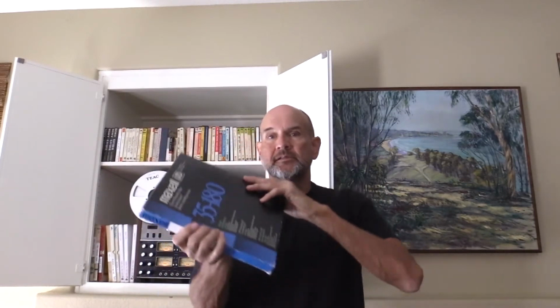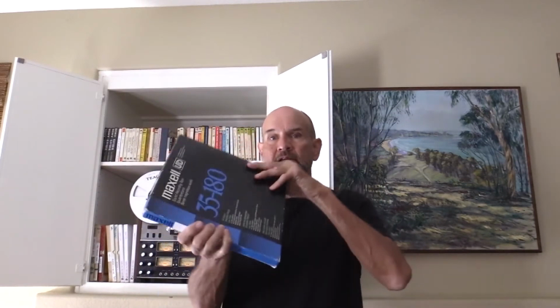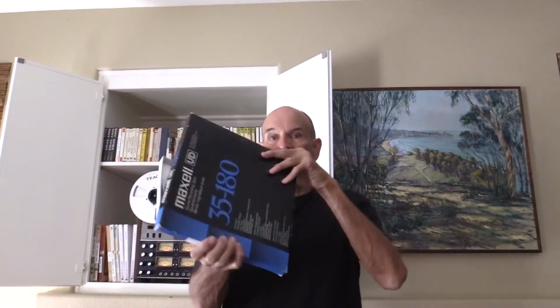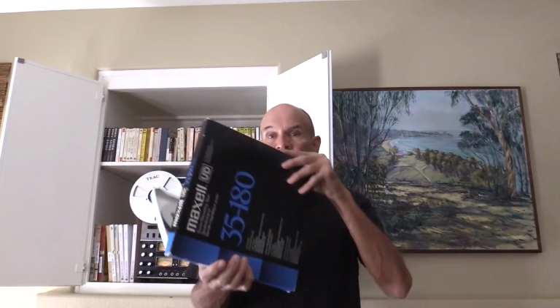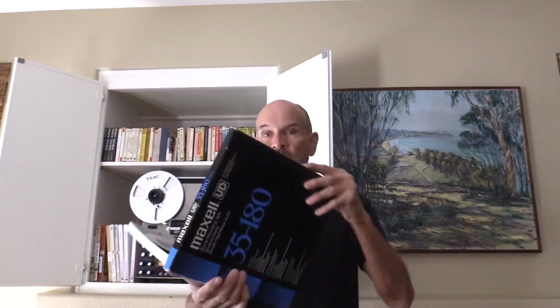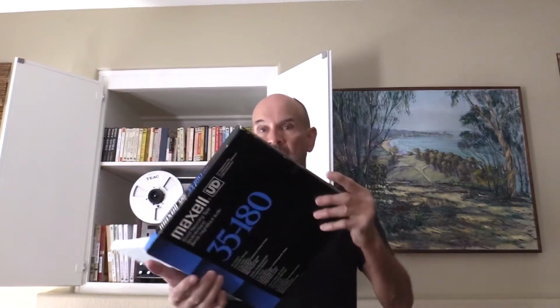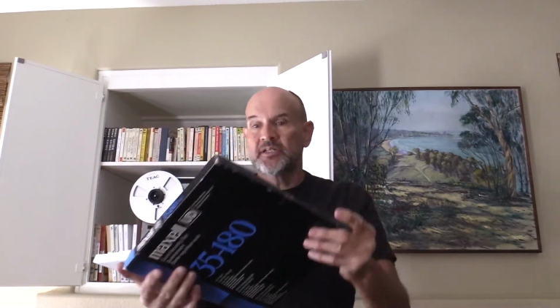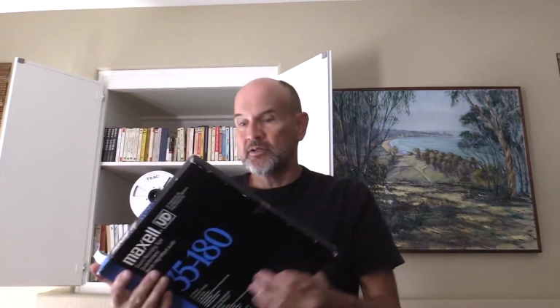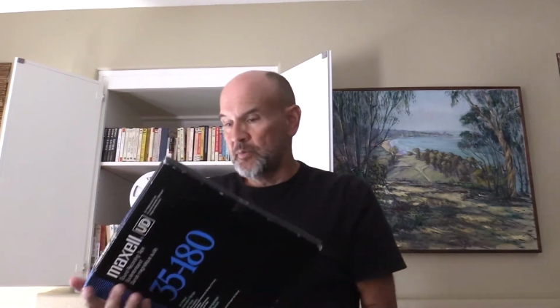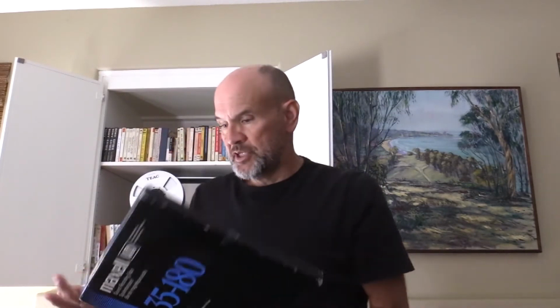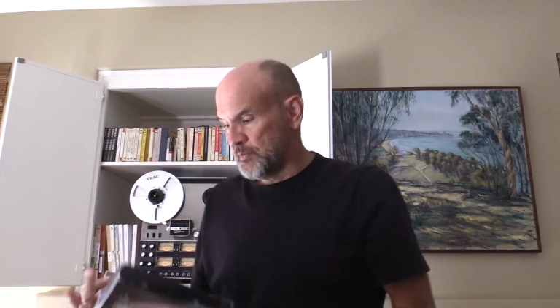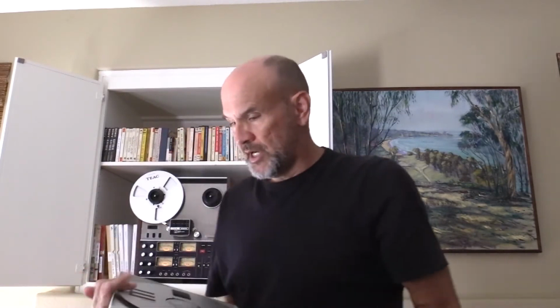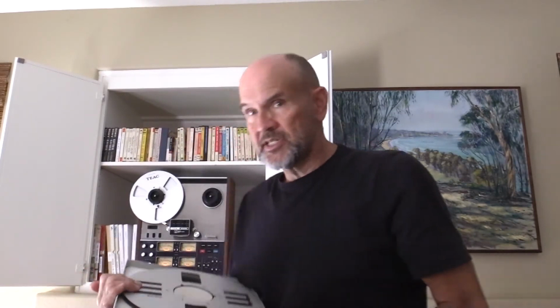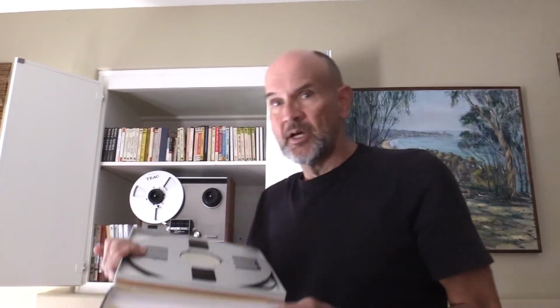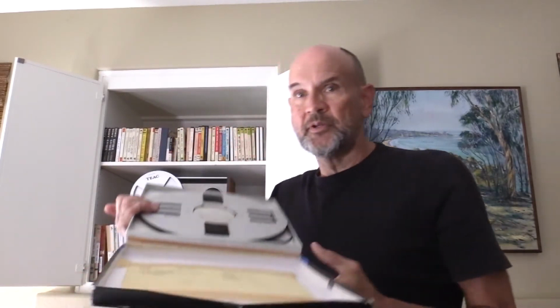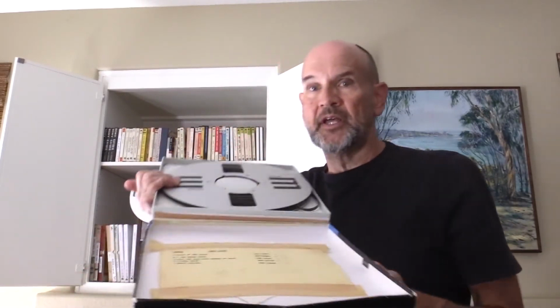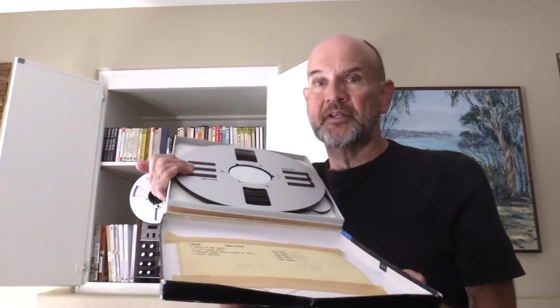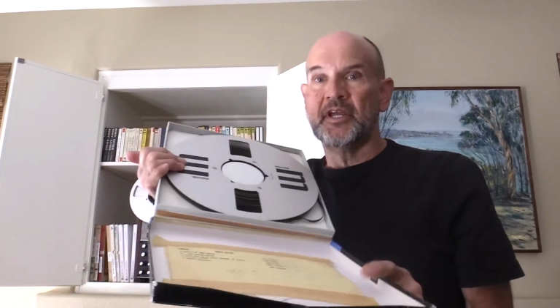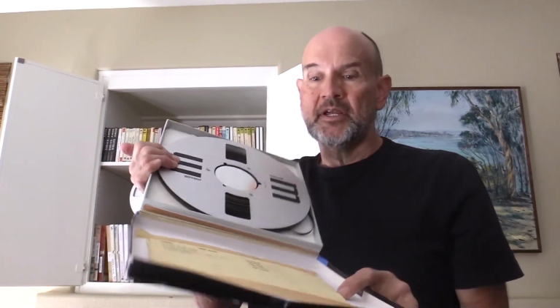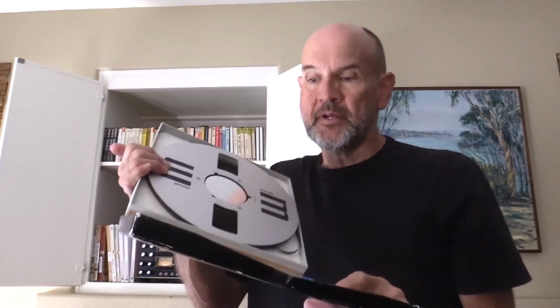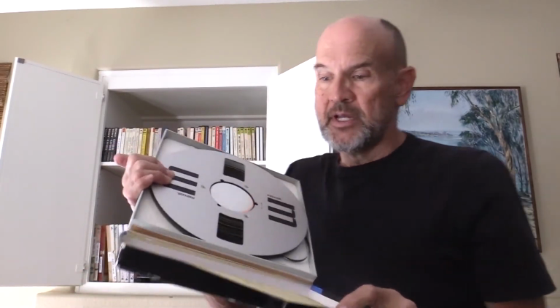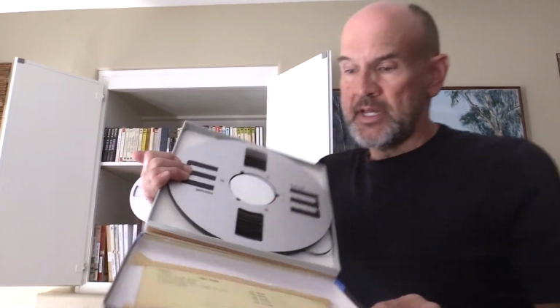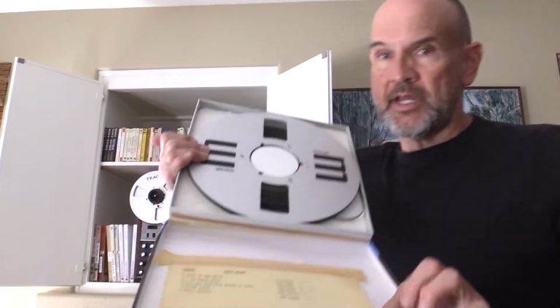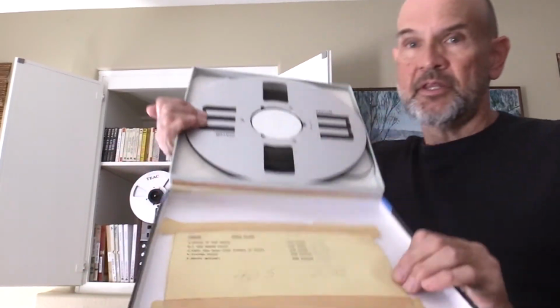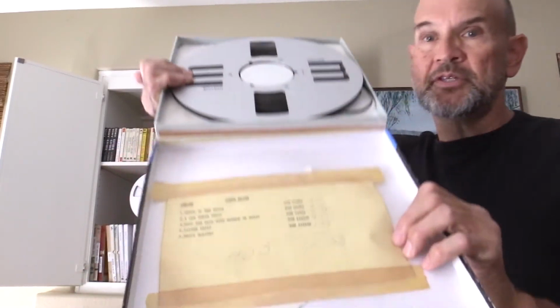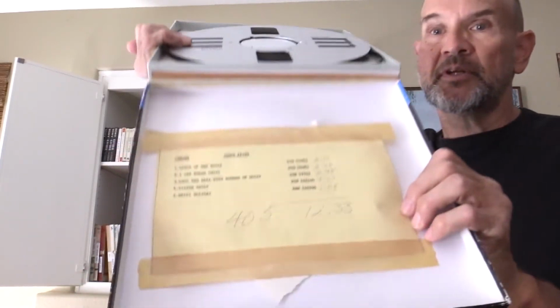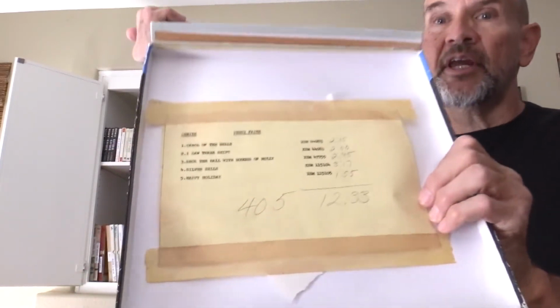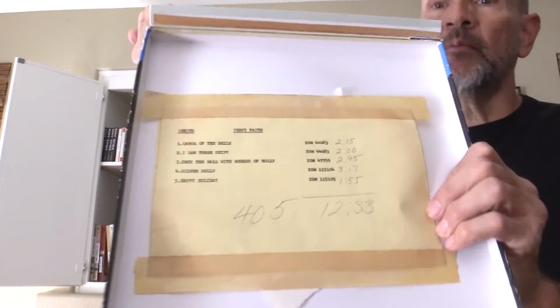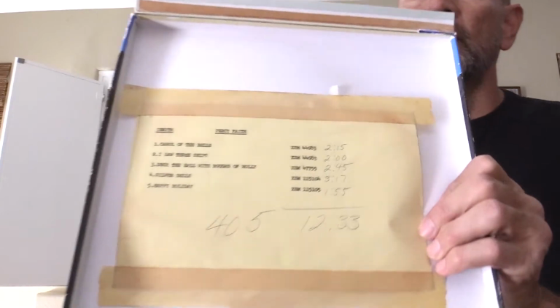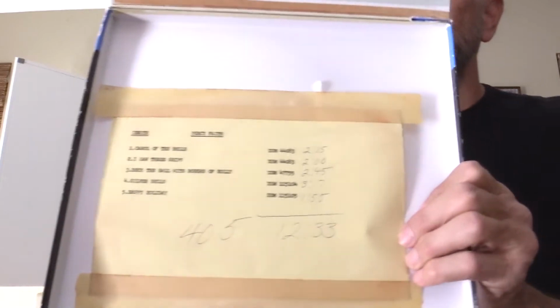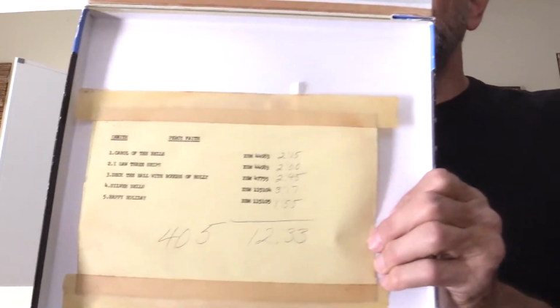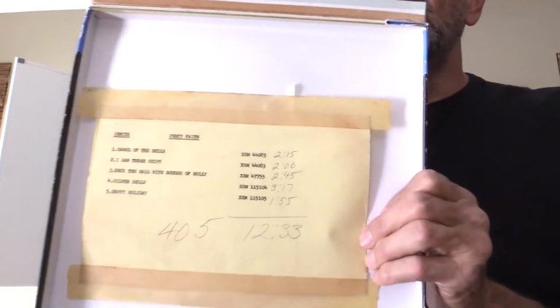That's a big box. So you open this box up, you've got the tape and this one came with a note.